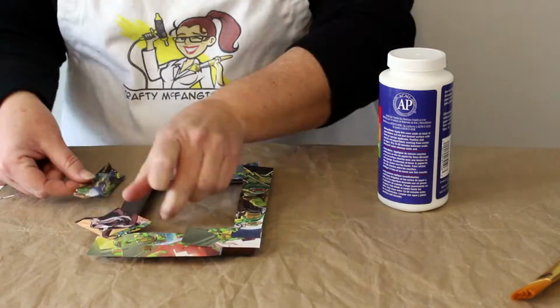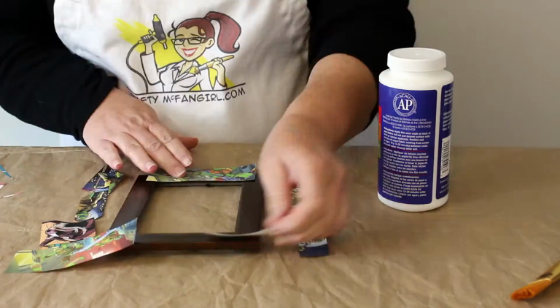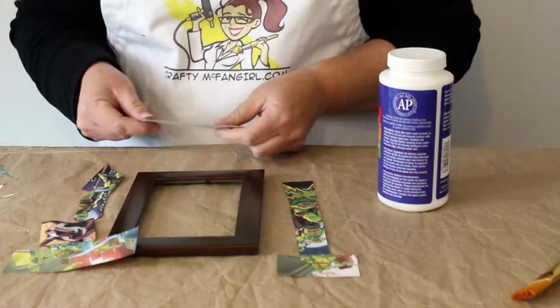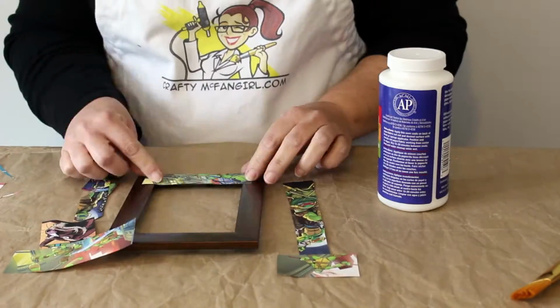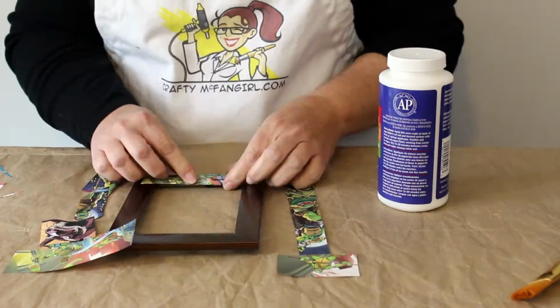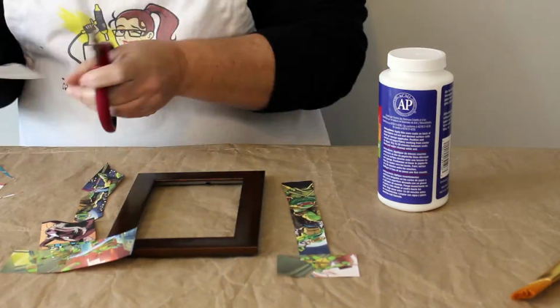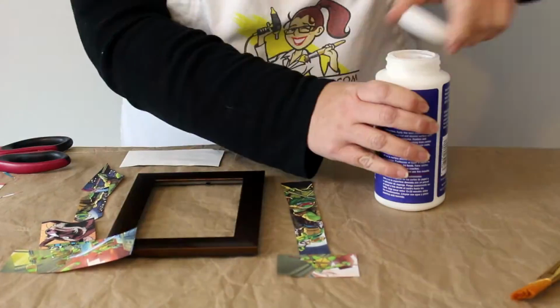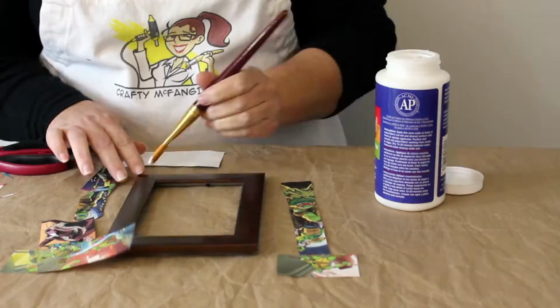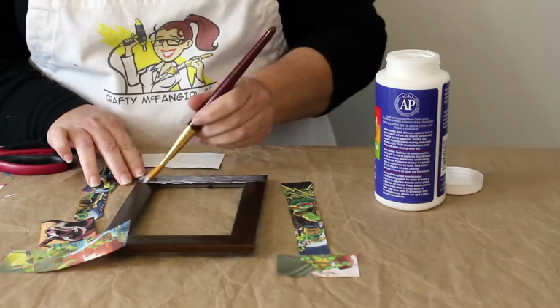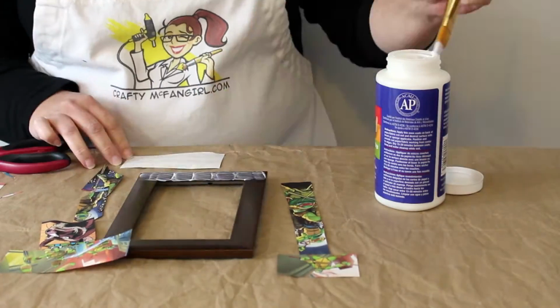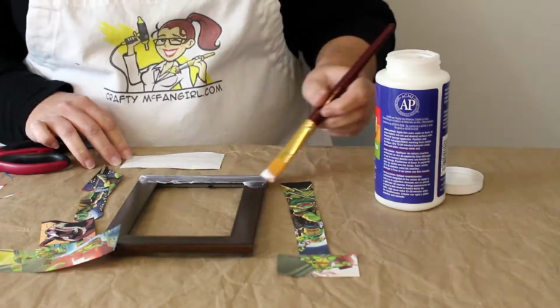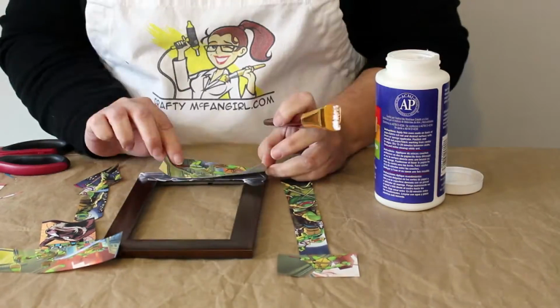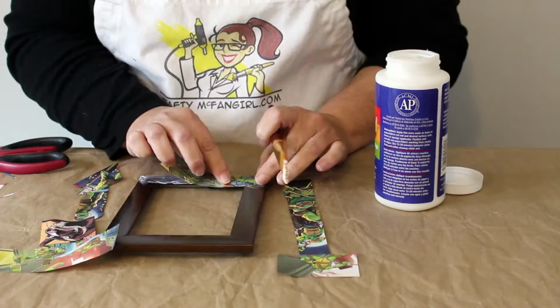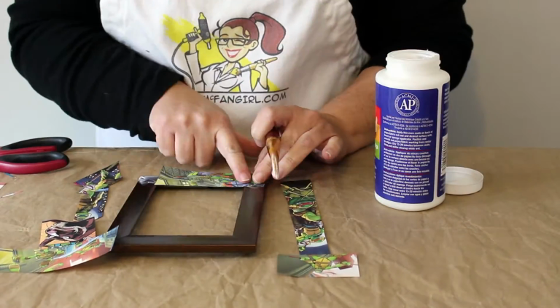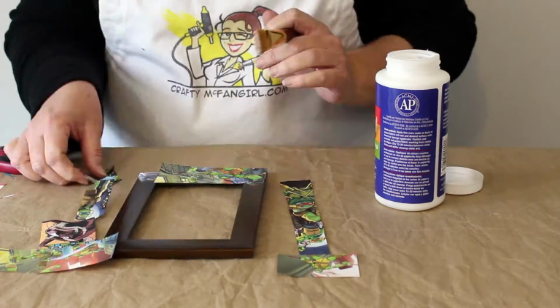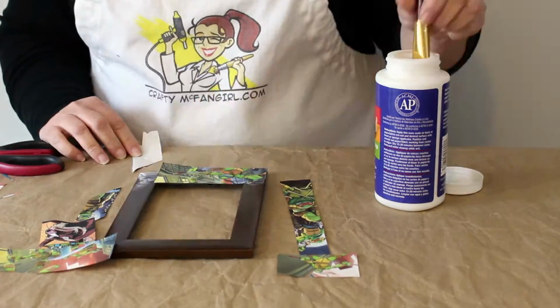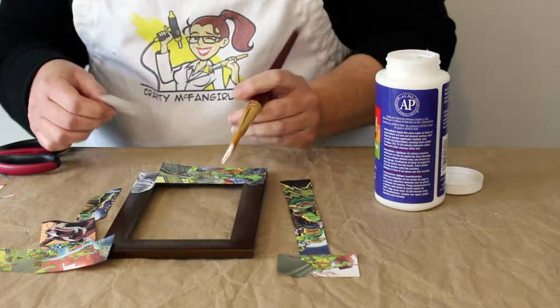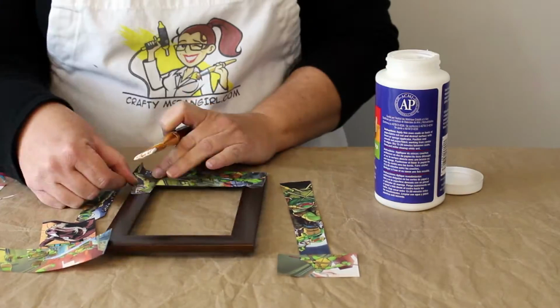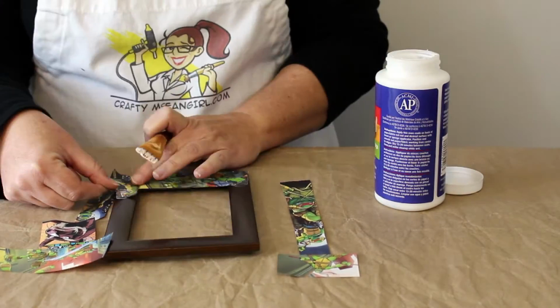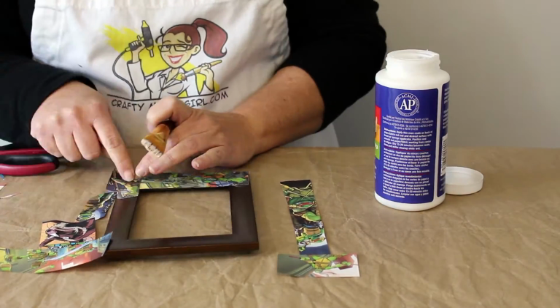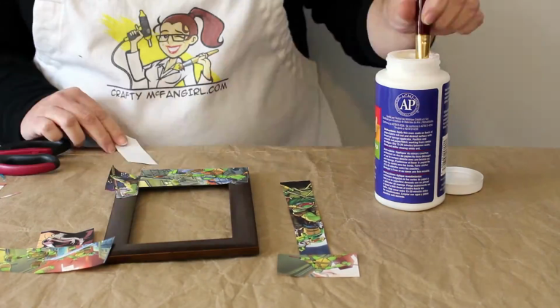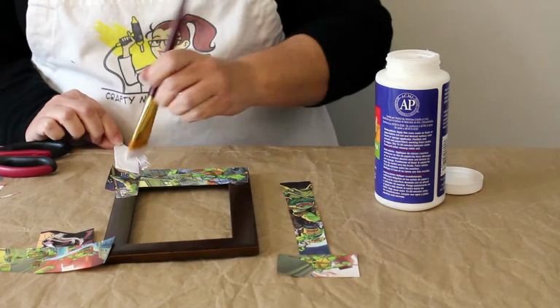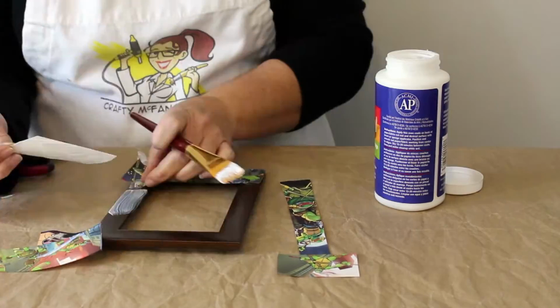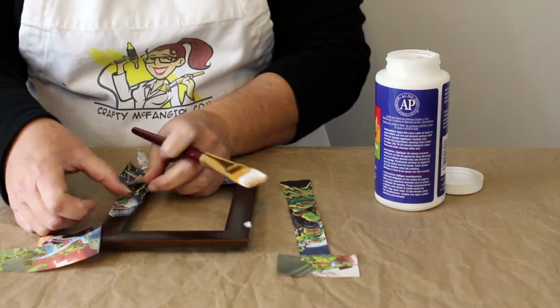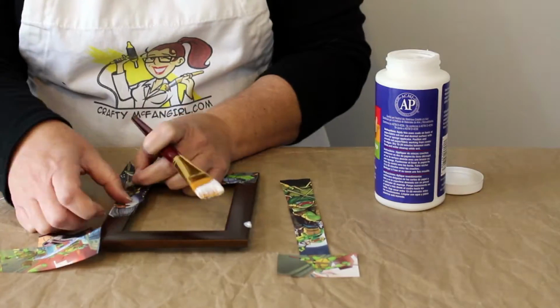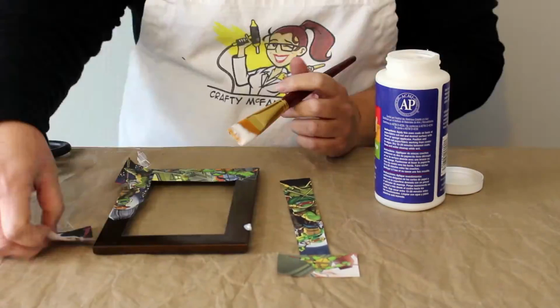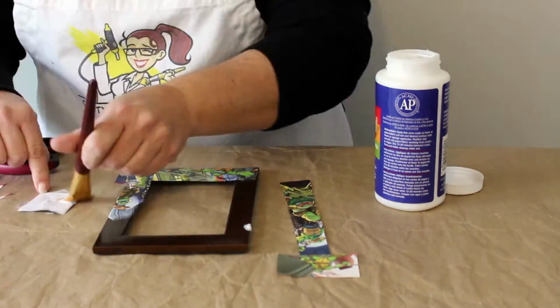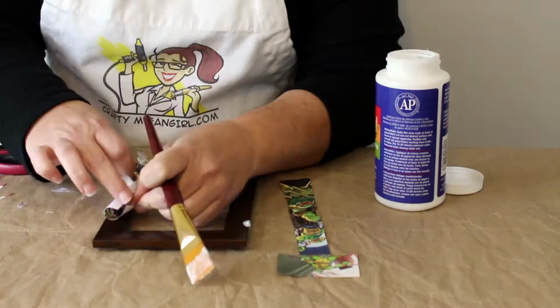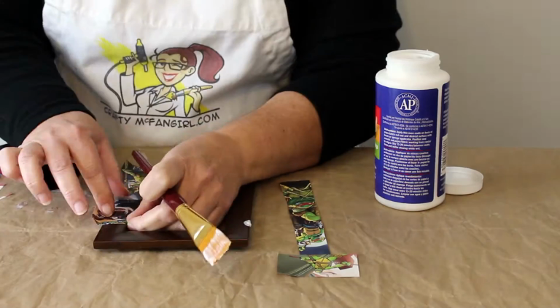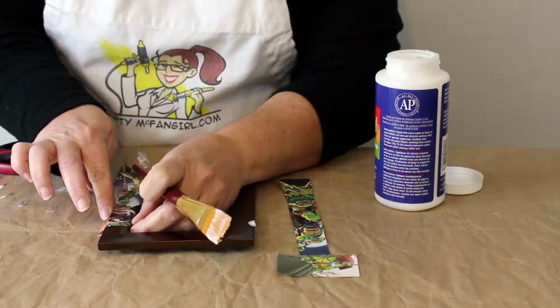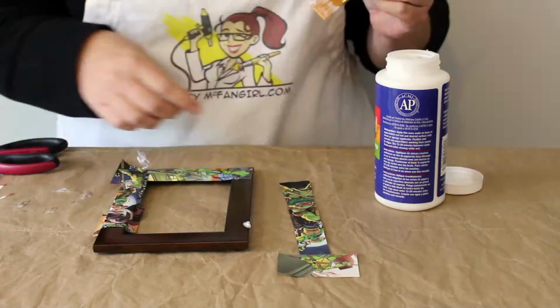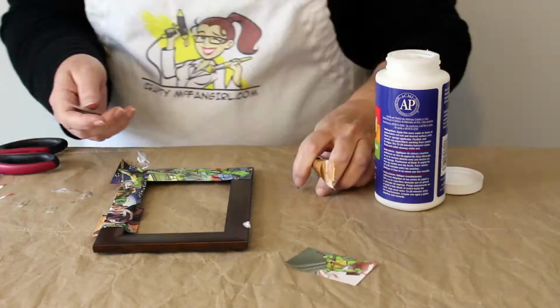Once you have your collage figured out, use the decoupage sealer to glue the pieces, starting from the bottom up.